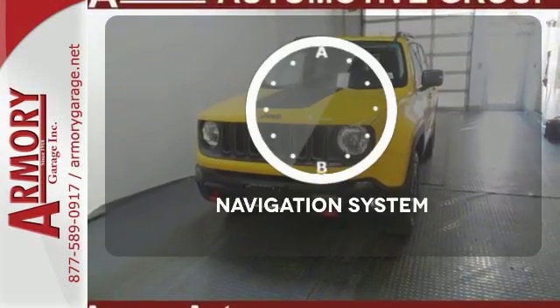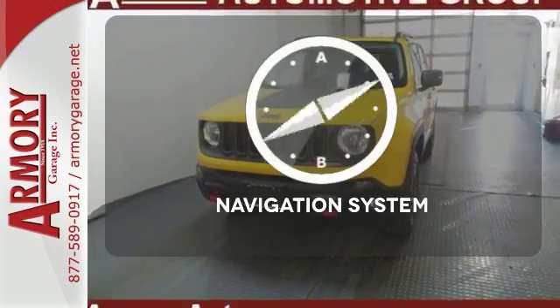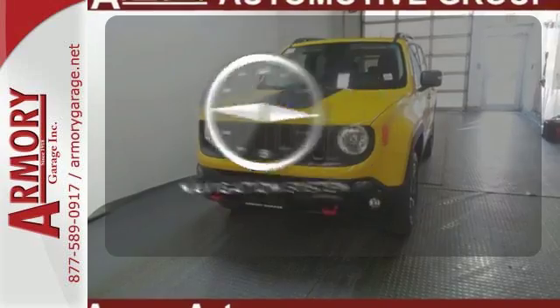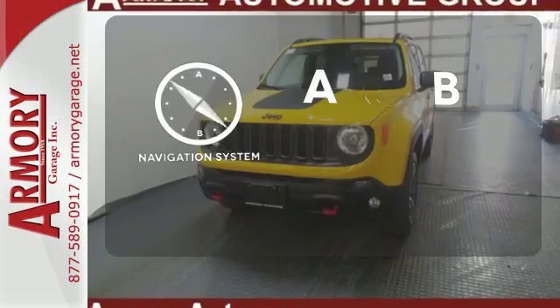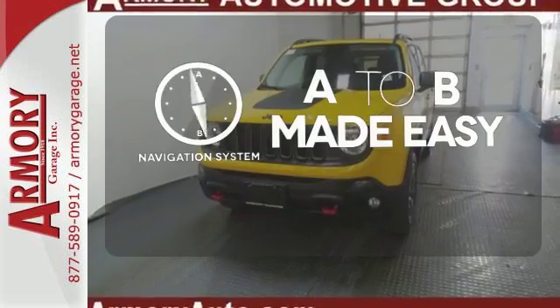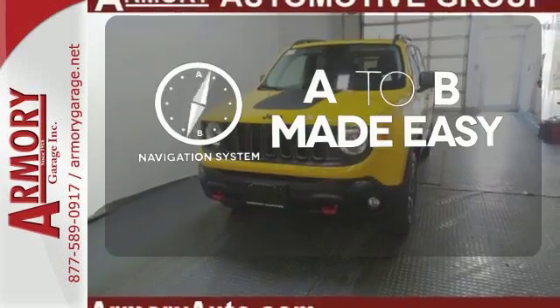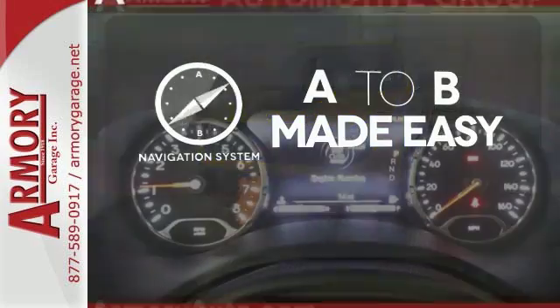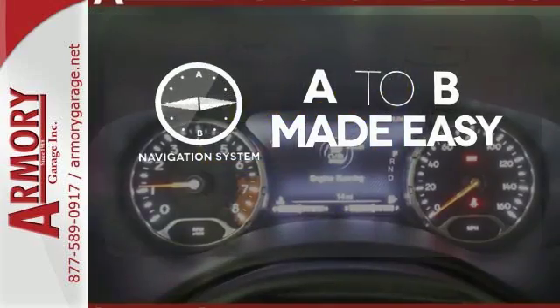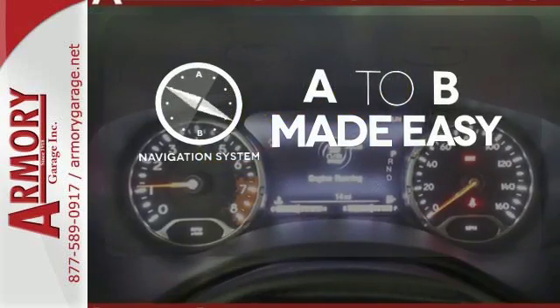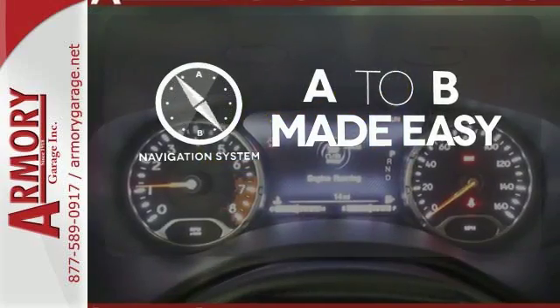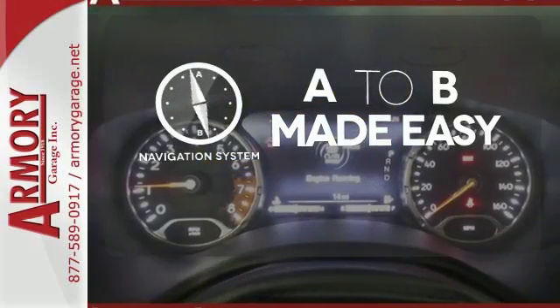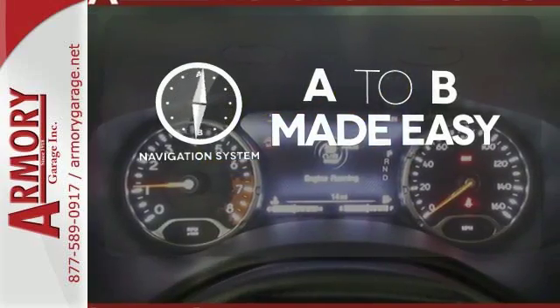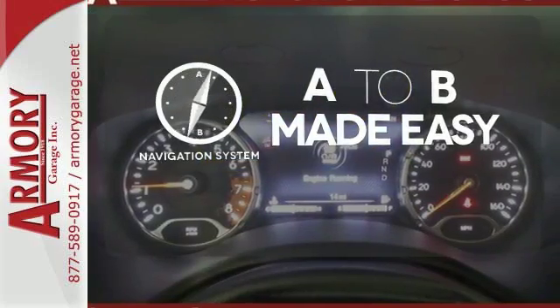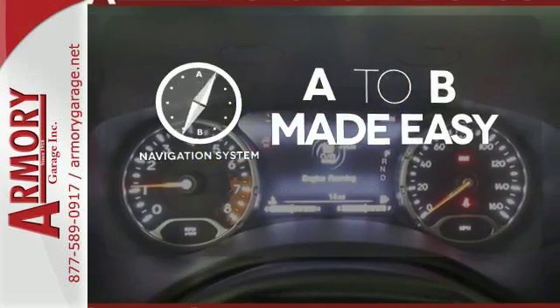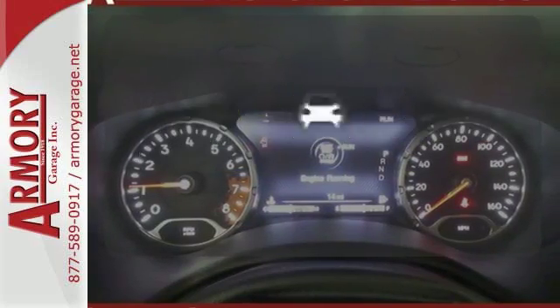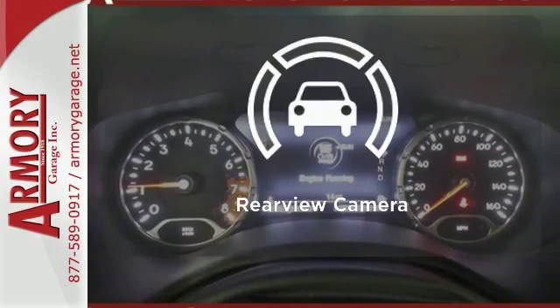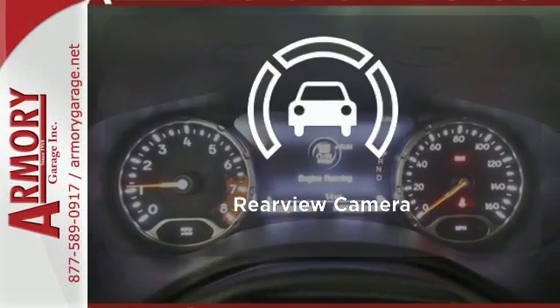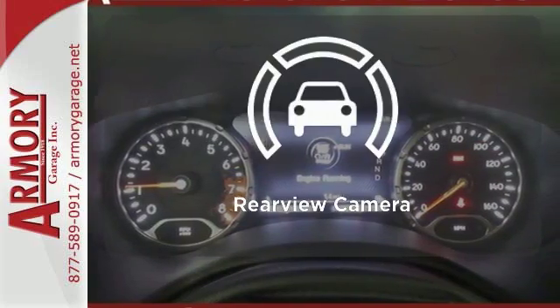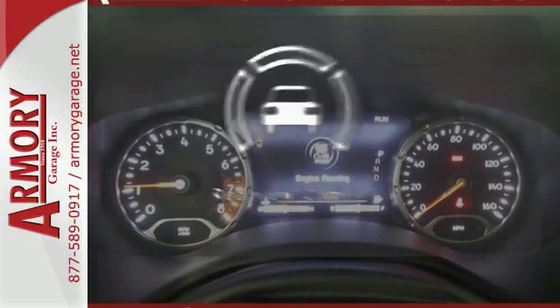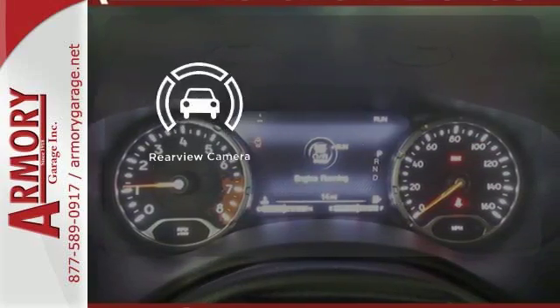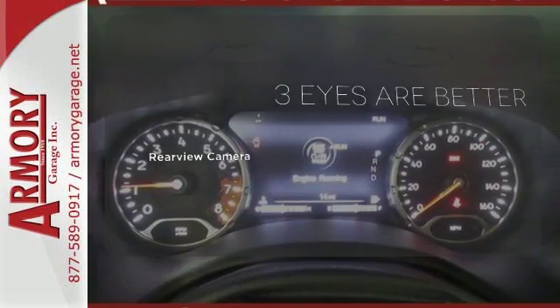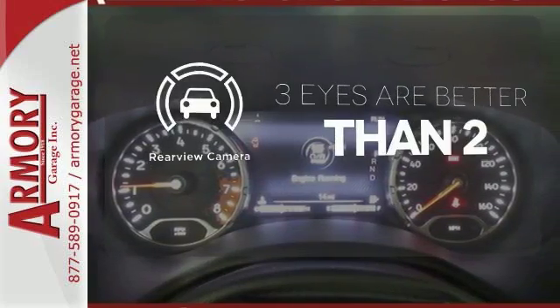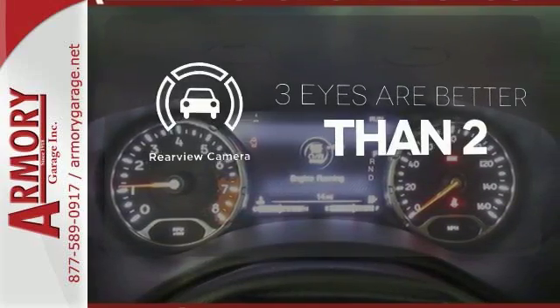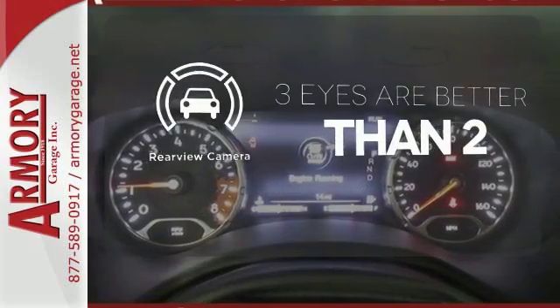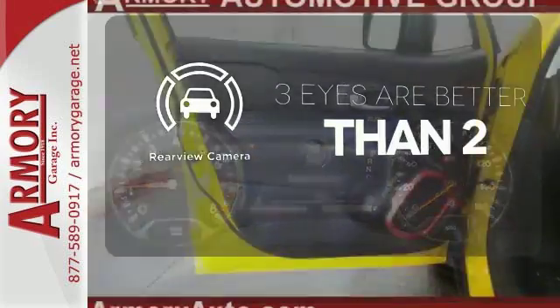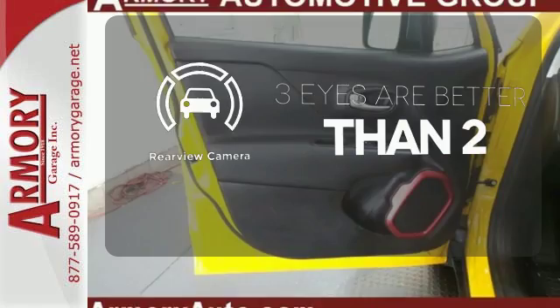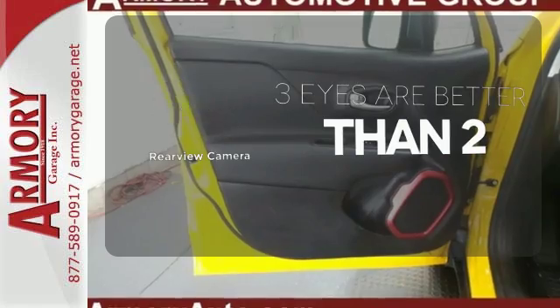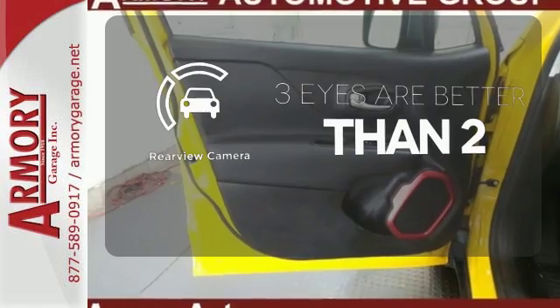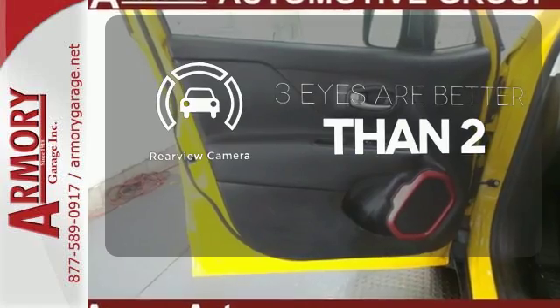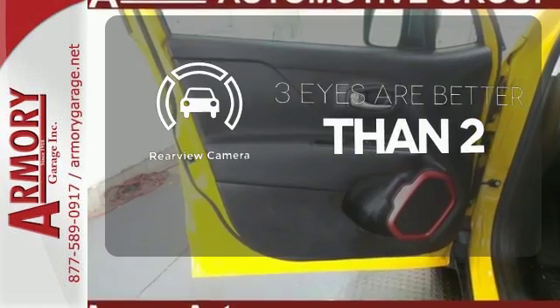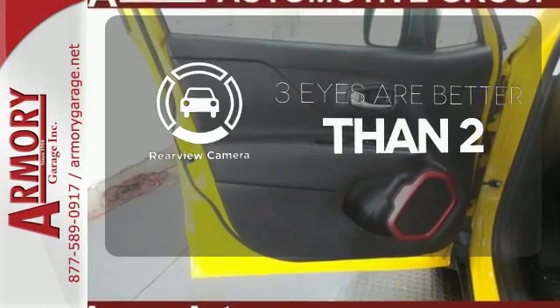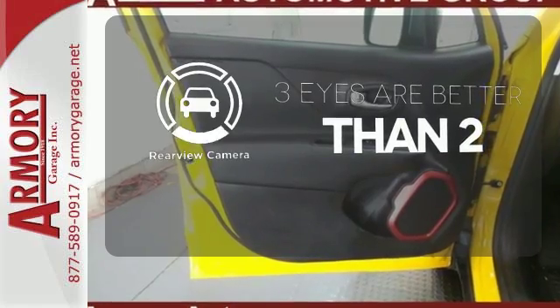Never feel lost again with the navigation system. The backup camera gives you a clear picture of what is behind you.